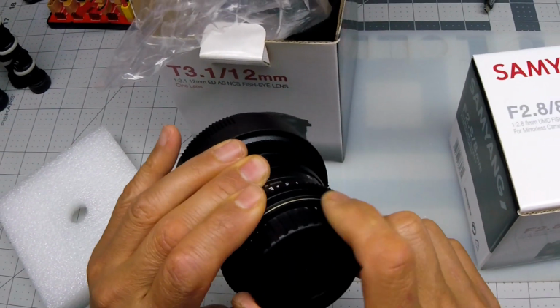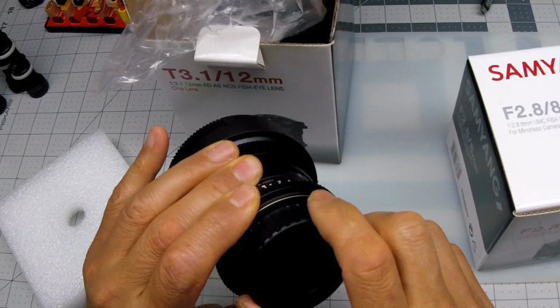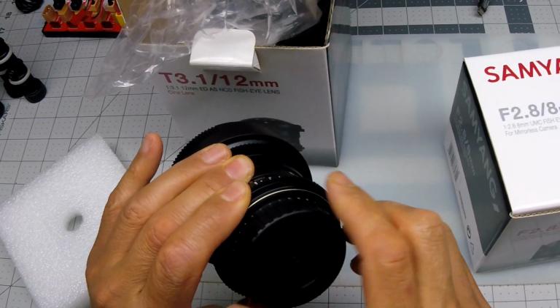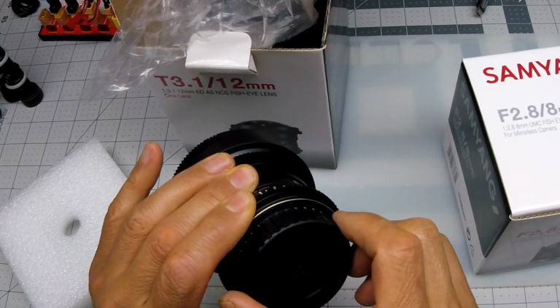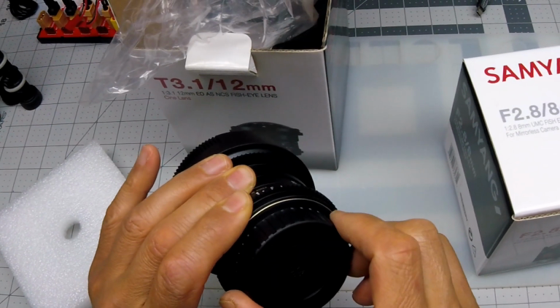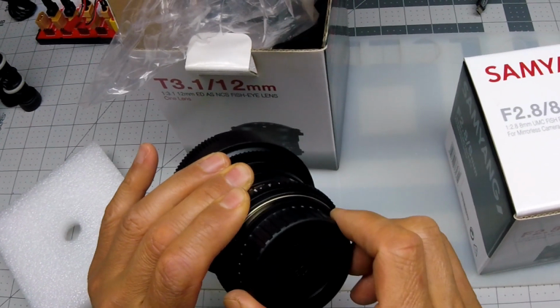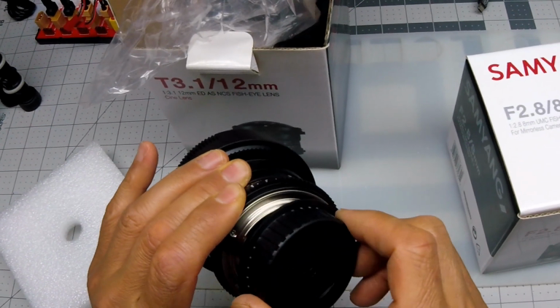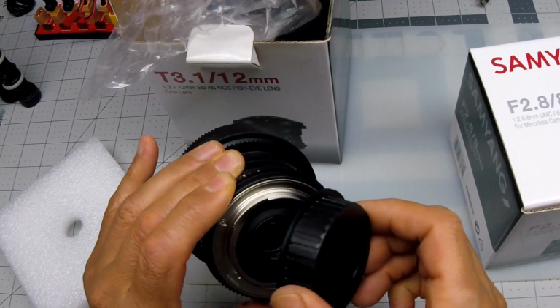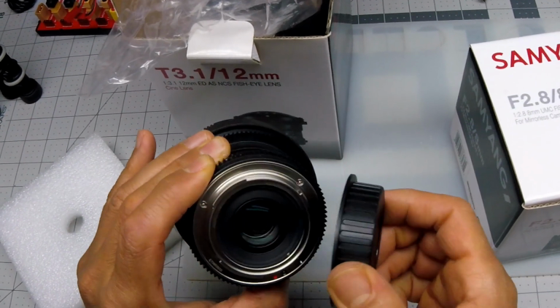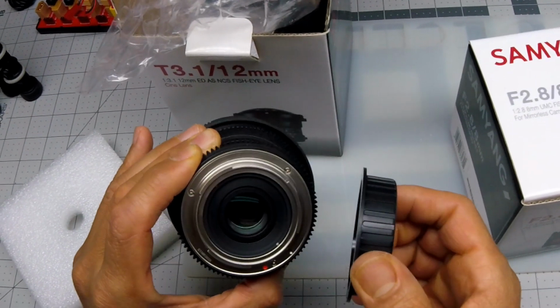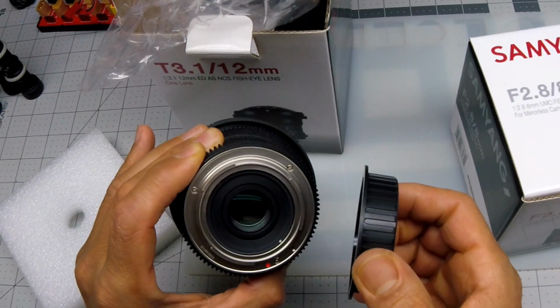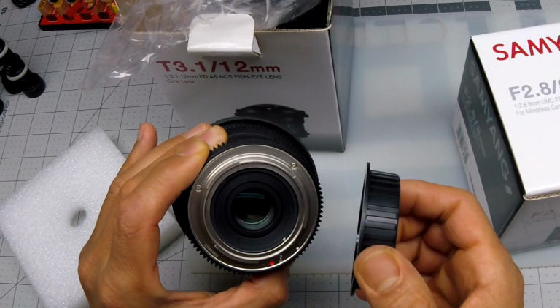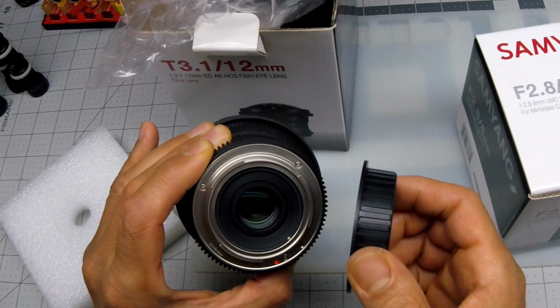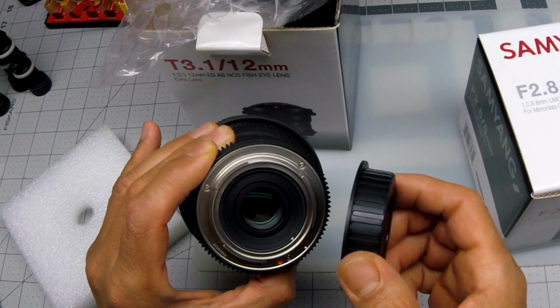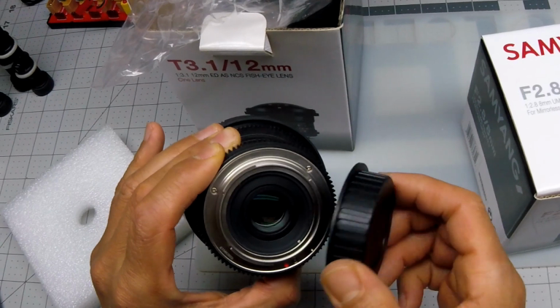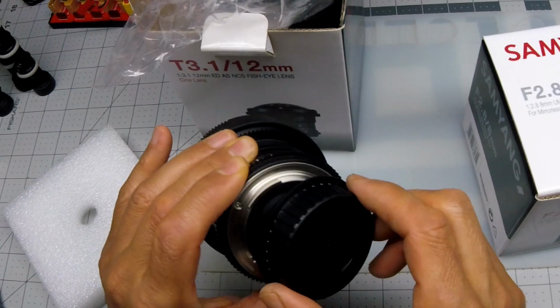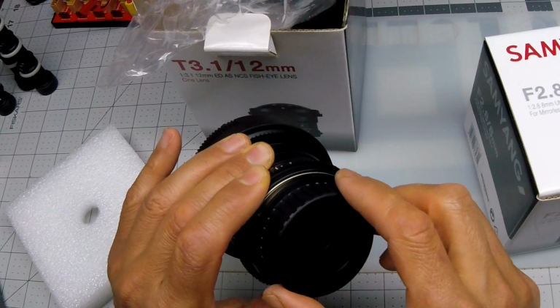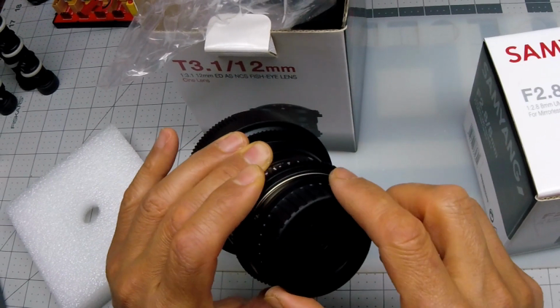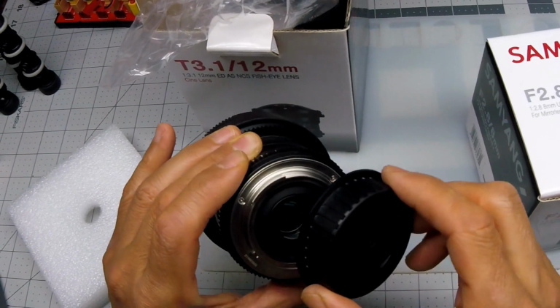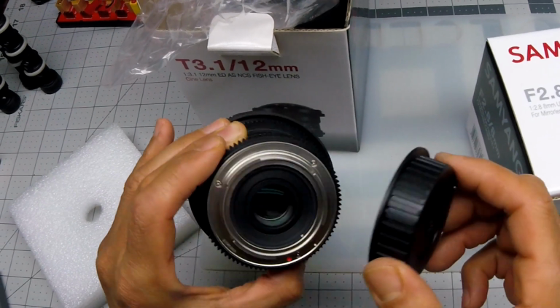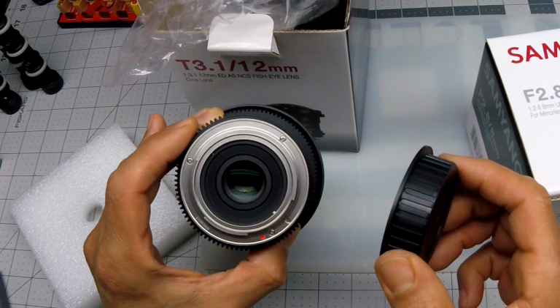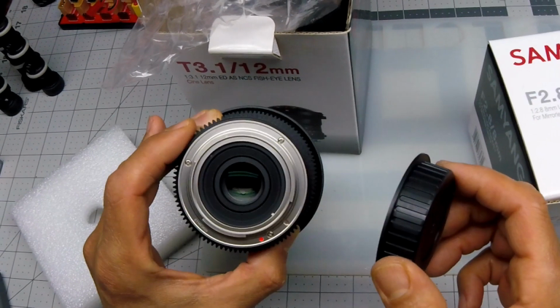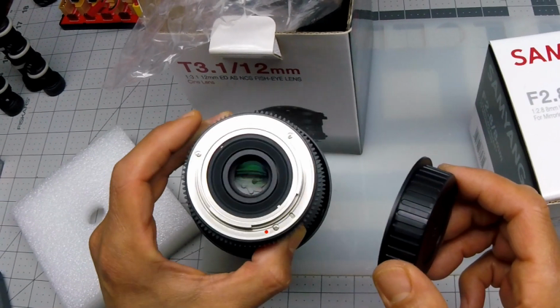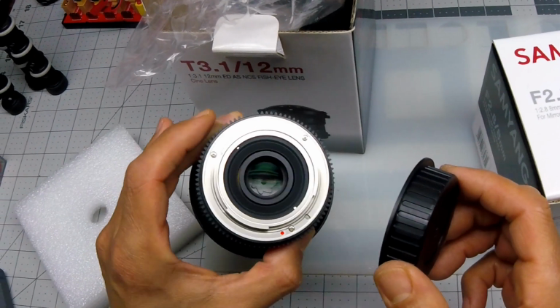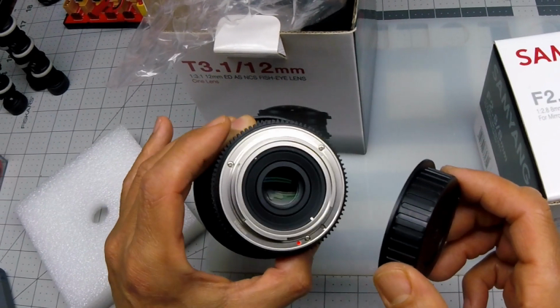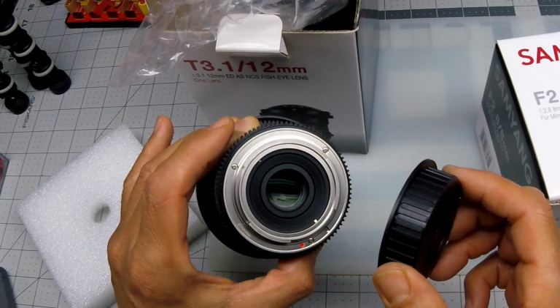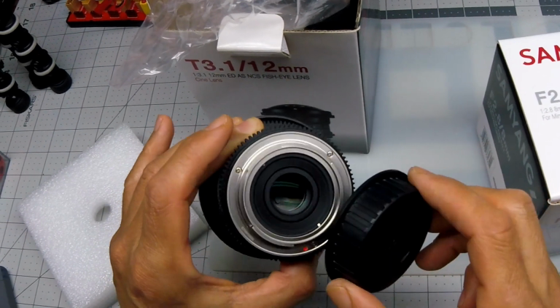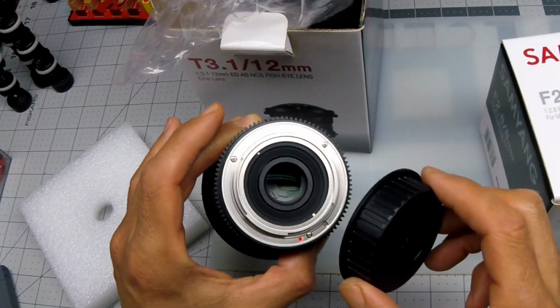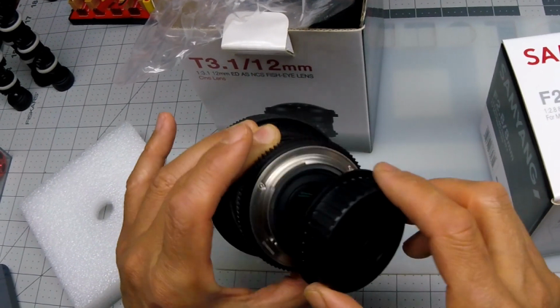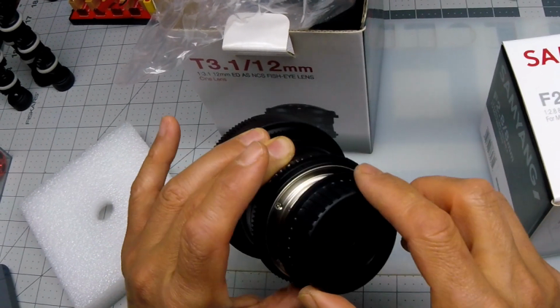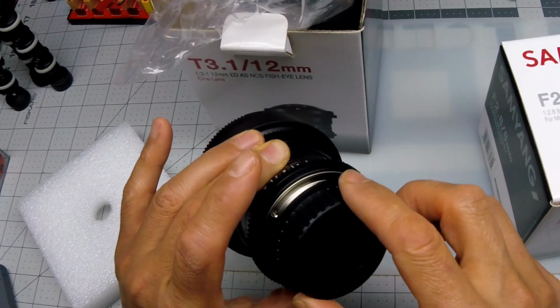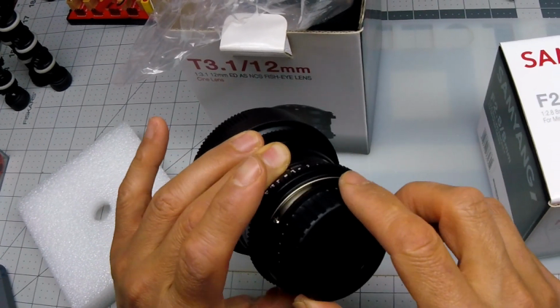Hopefully this side is clean — yeah, this side is clean. Yeah, I see no electronics on it.